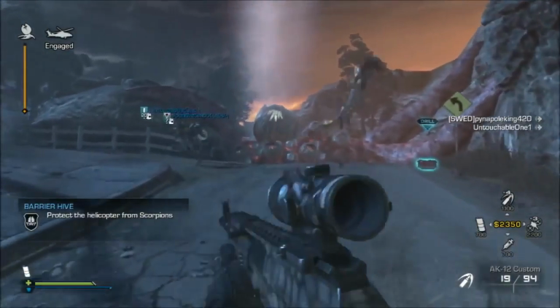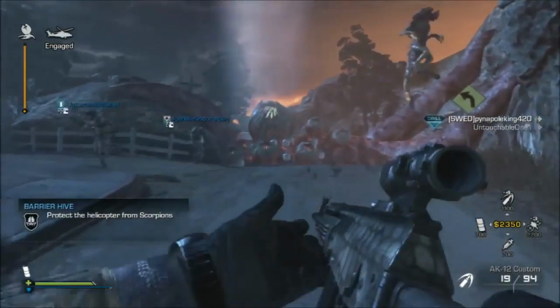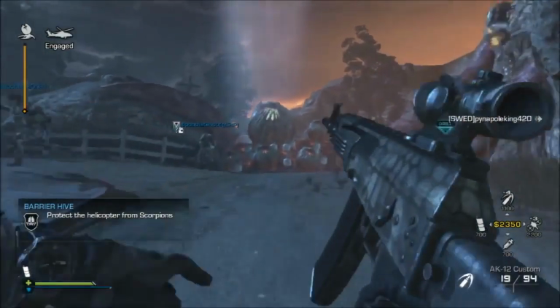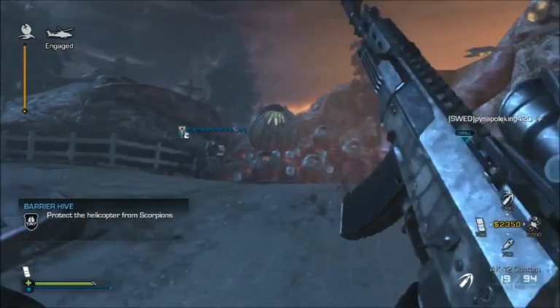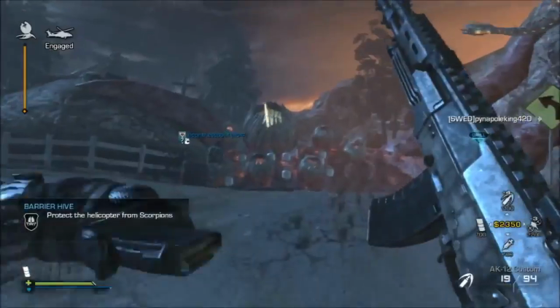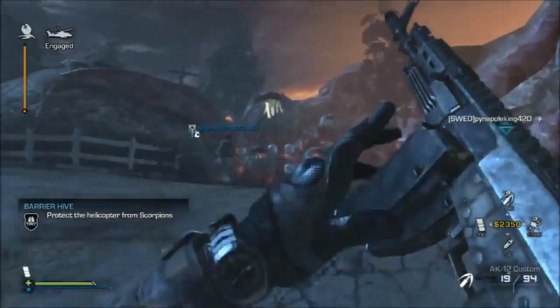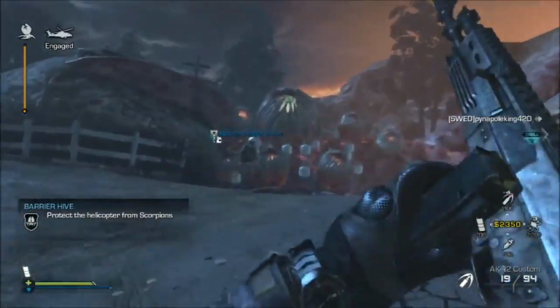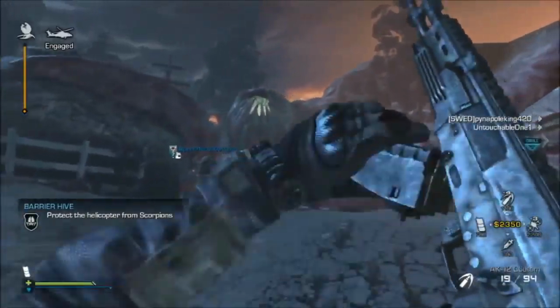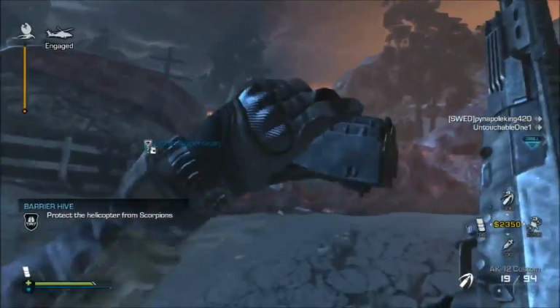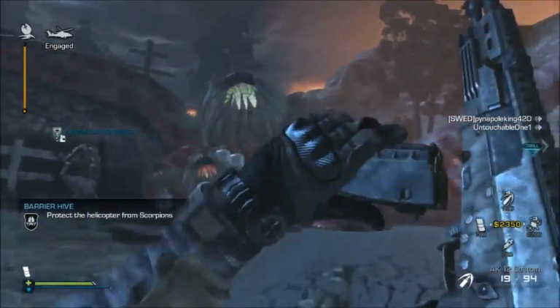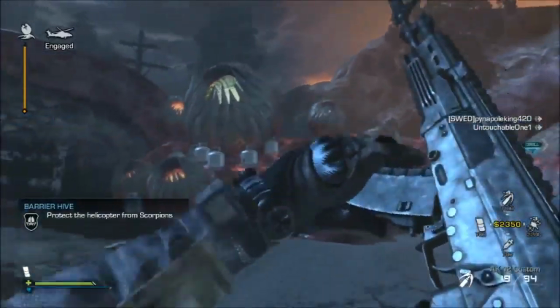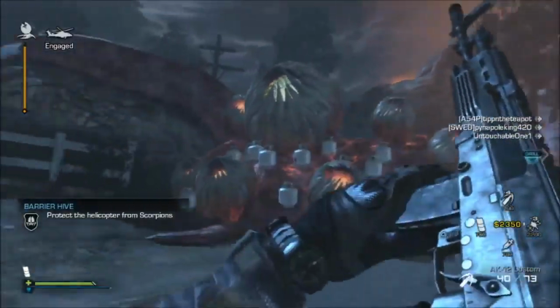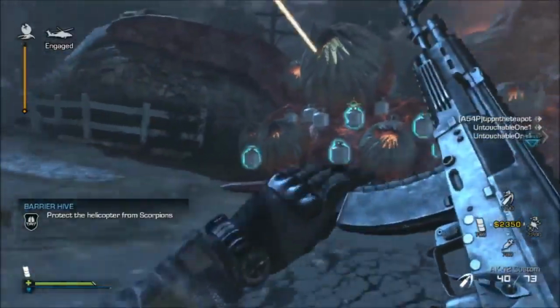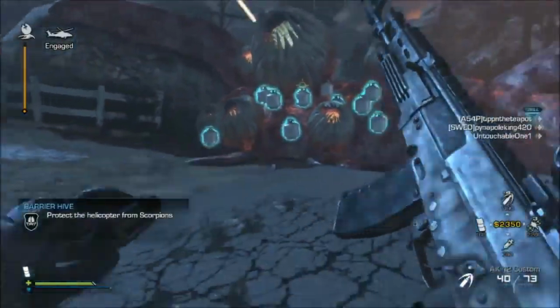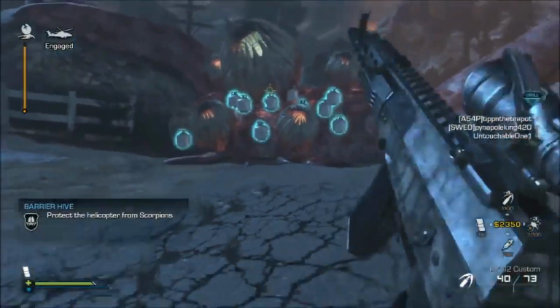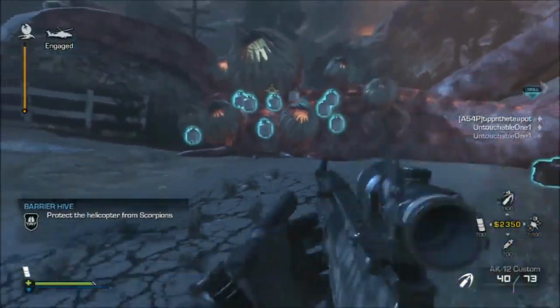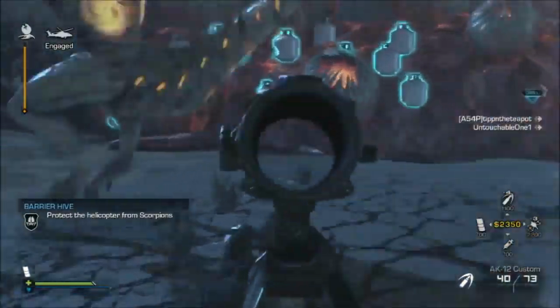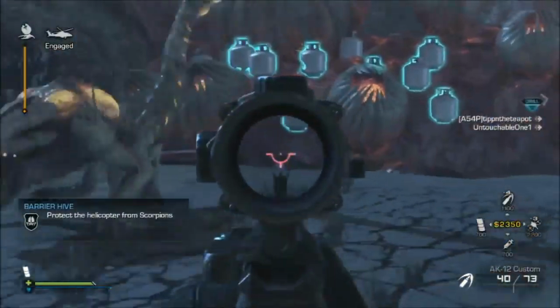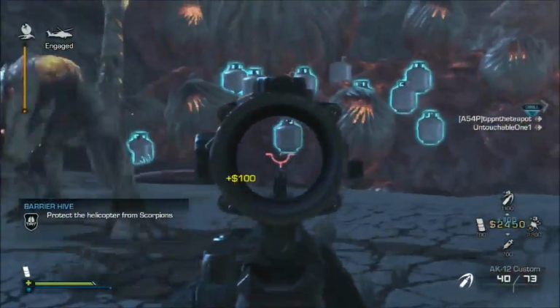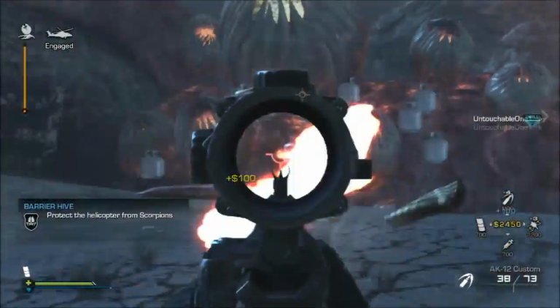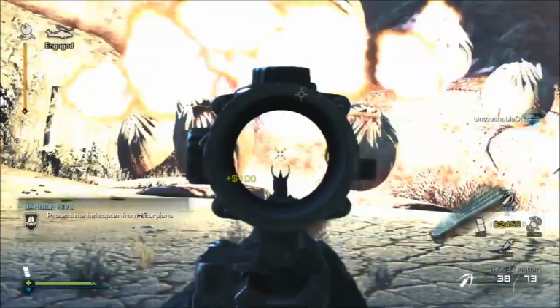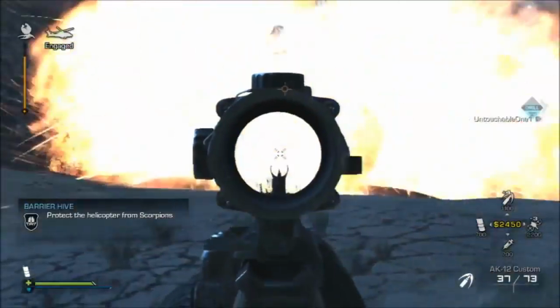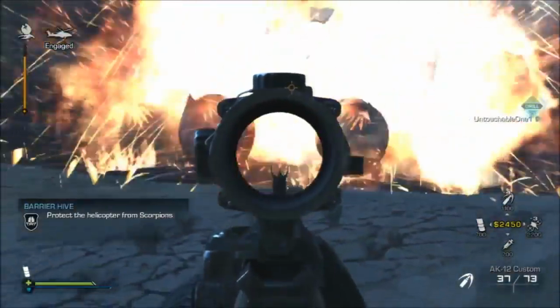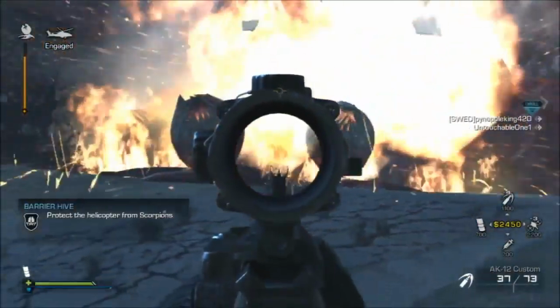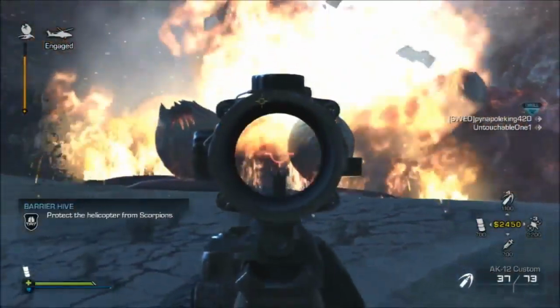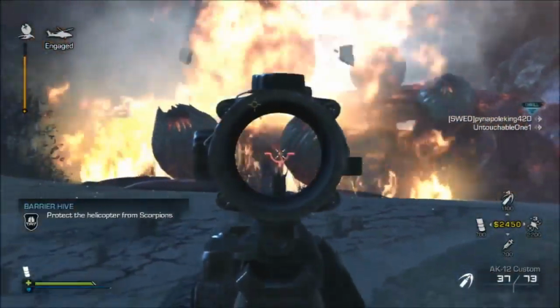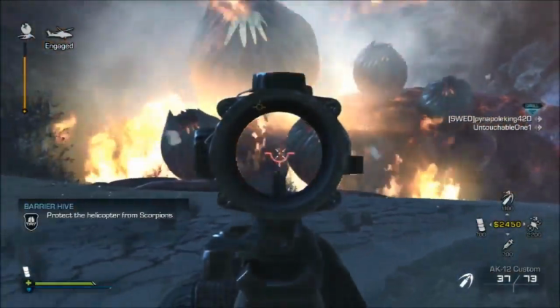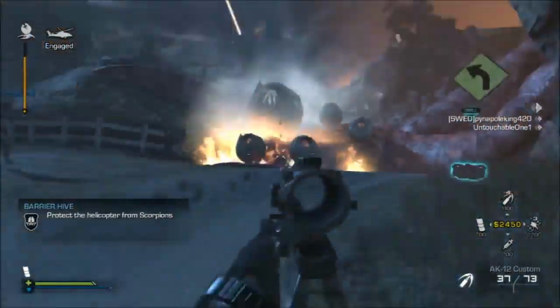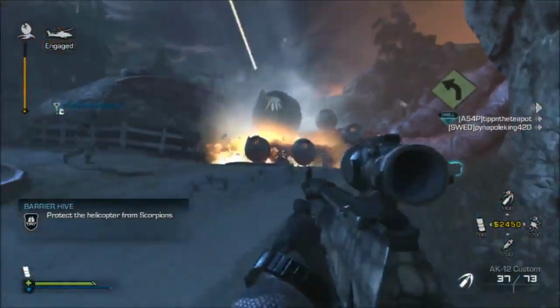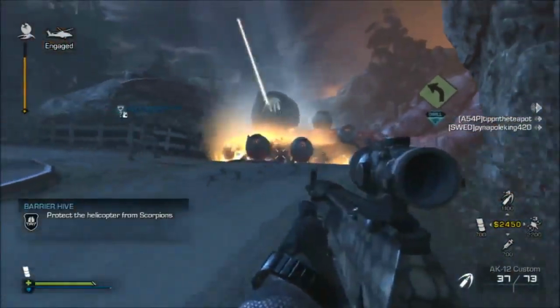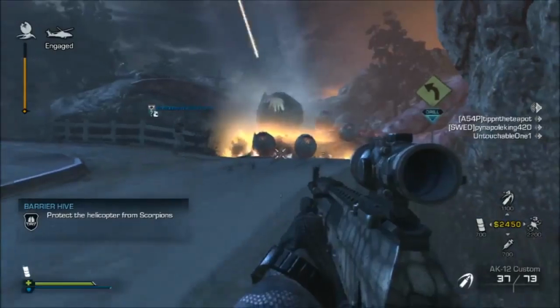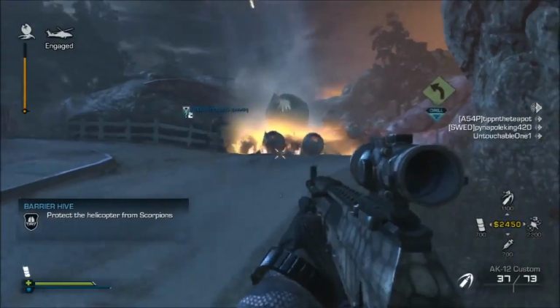Extinction tip: propane tanks damage barrier hives, same as bullets or grenade turrets.